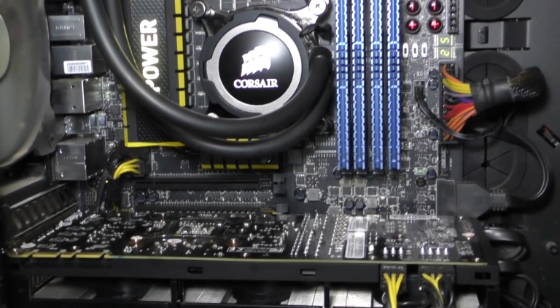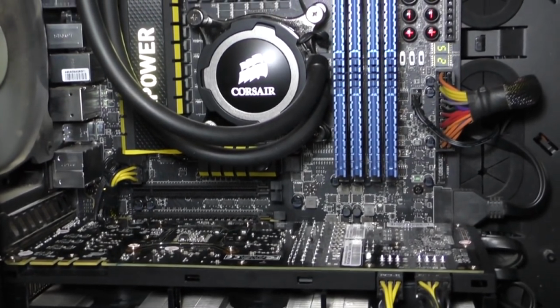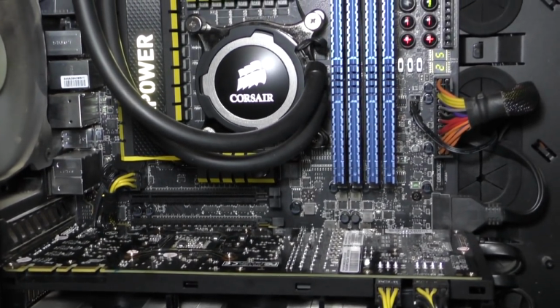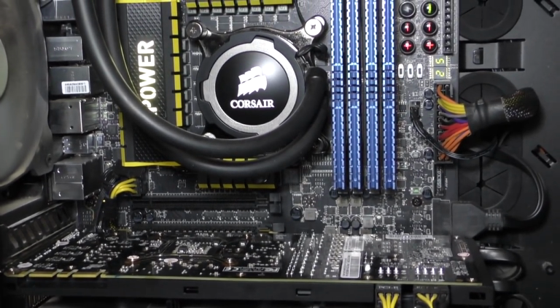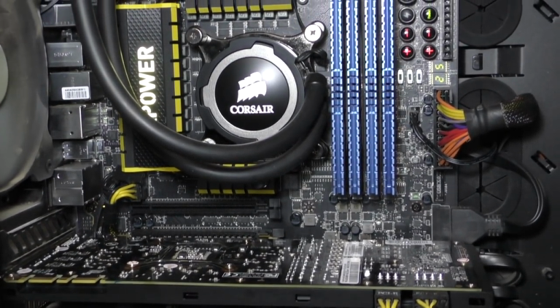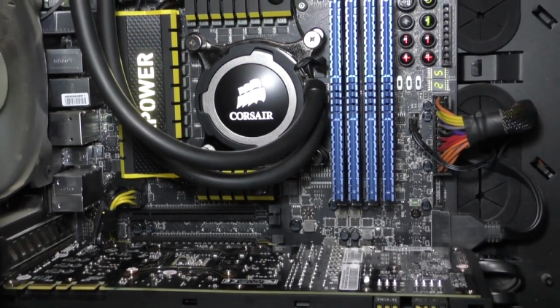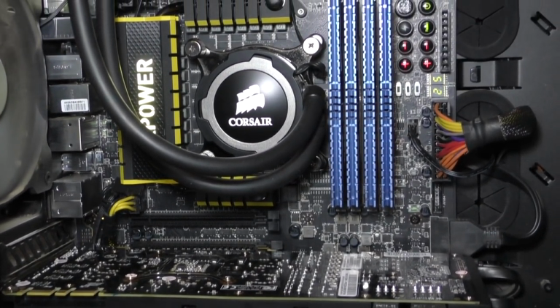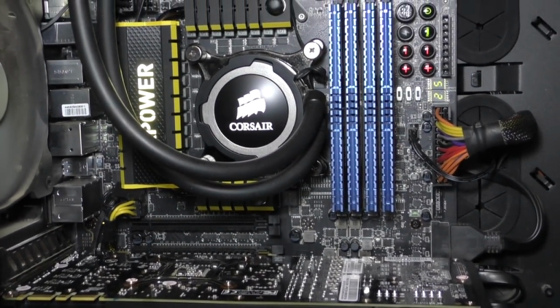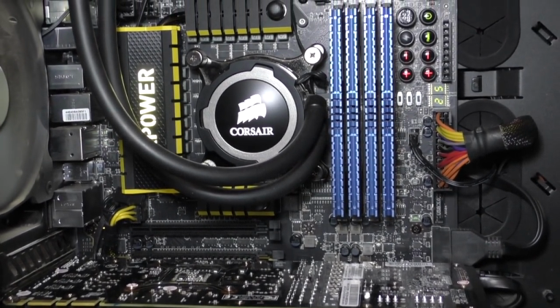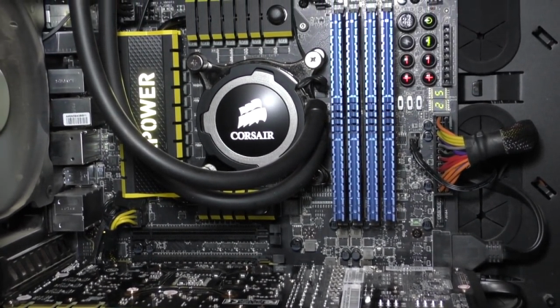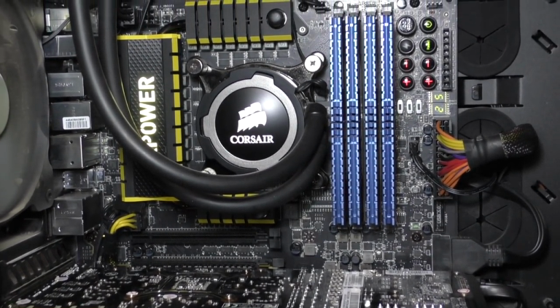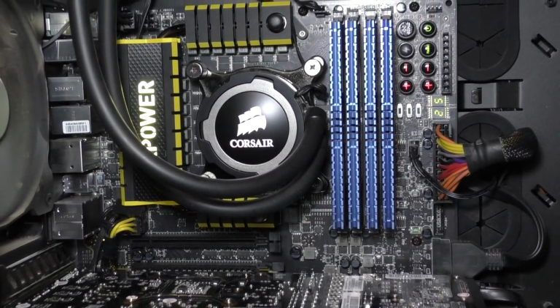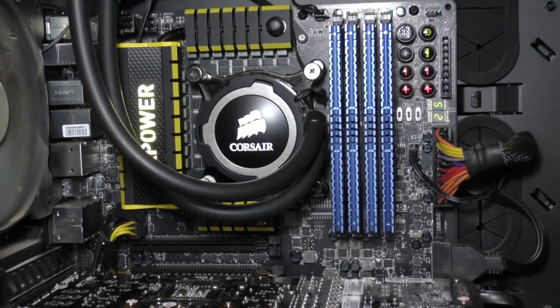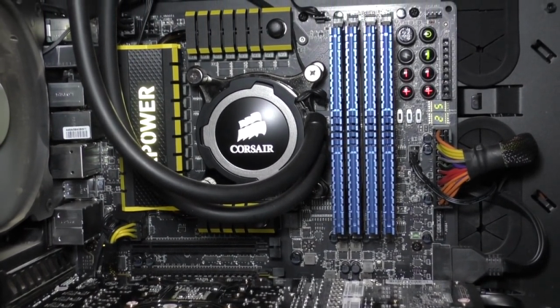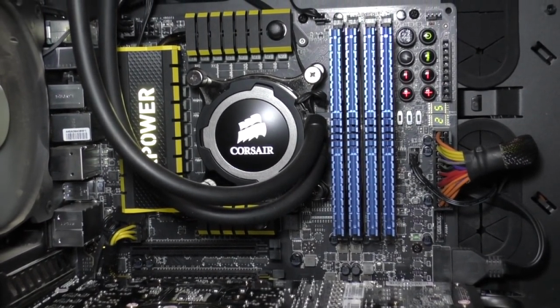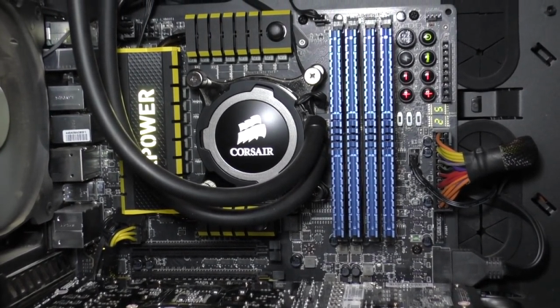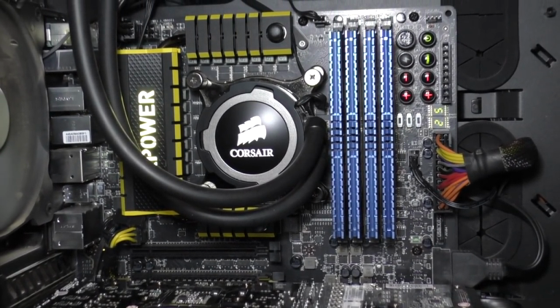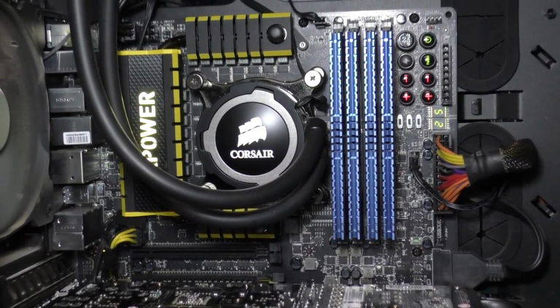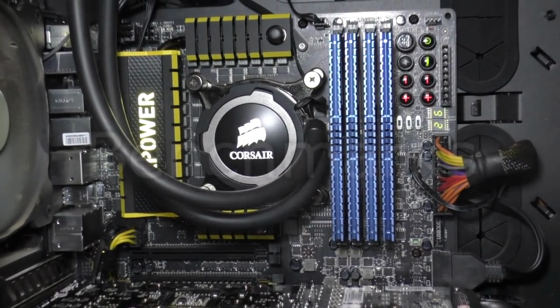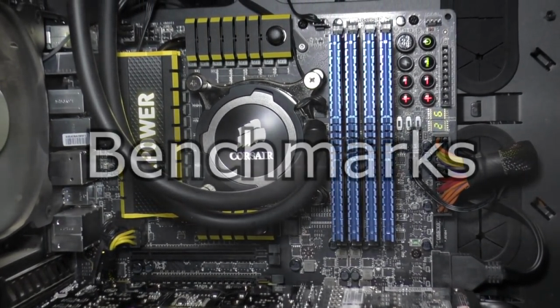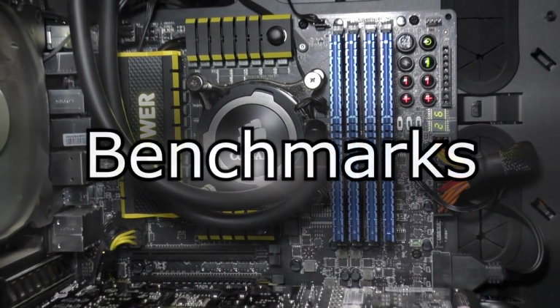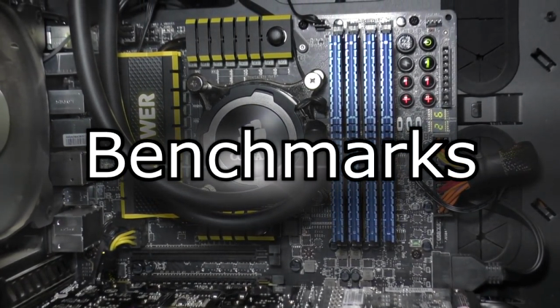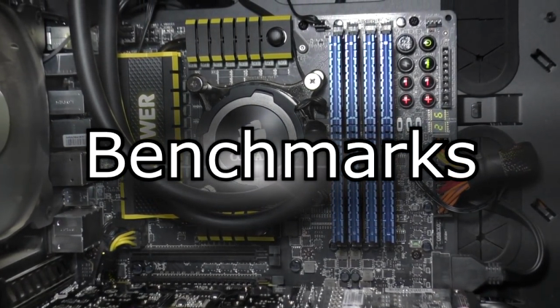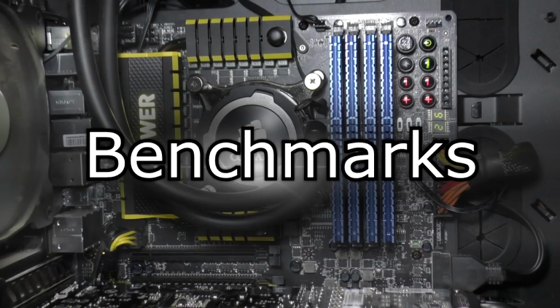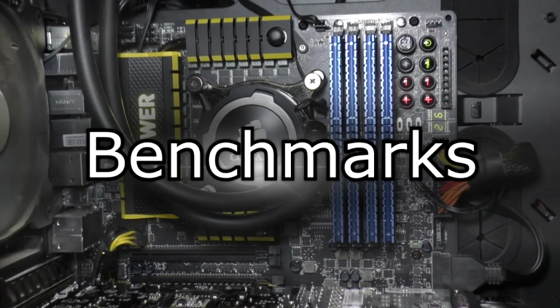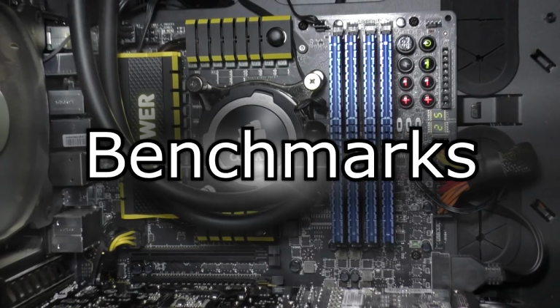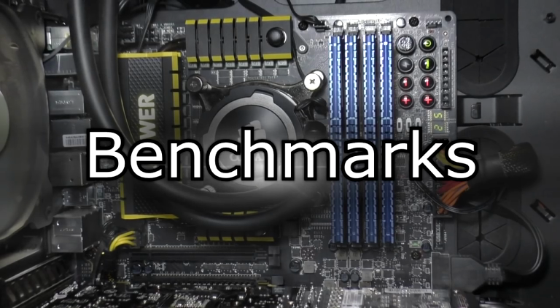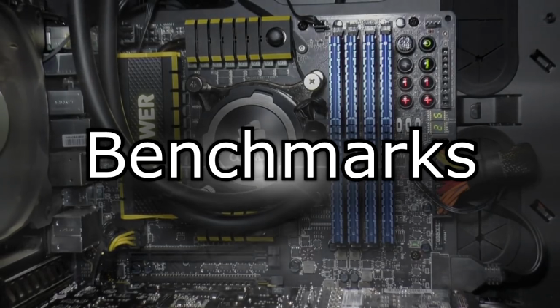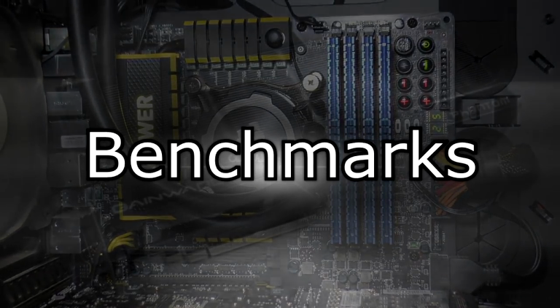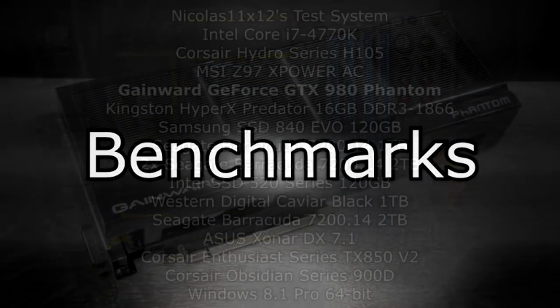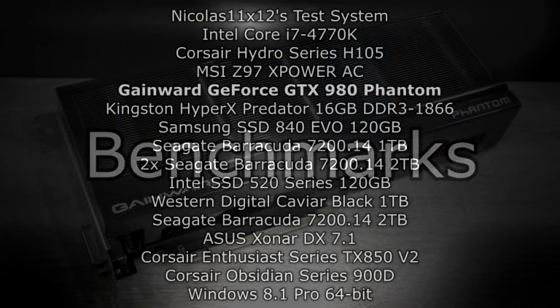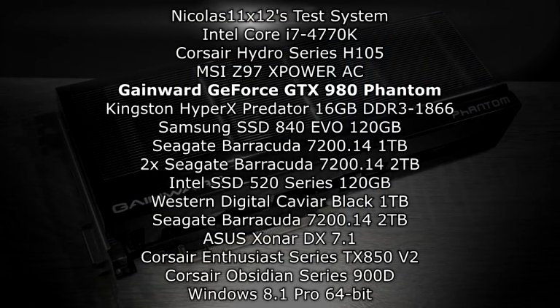Alright, now stop talking Niklas — show us the benchmarks already, there you go.